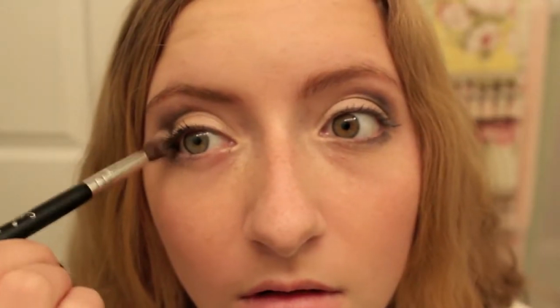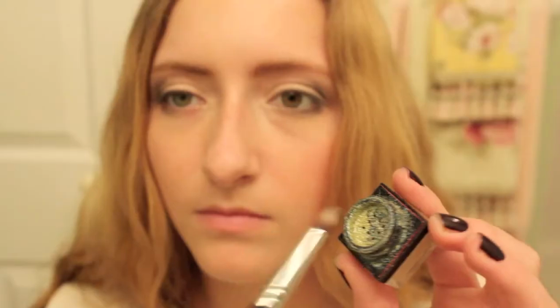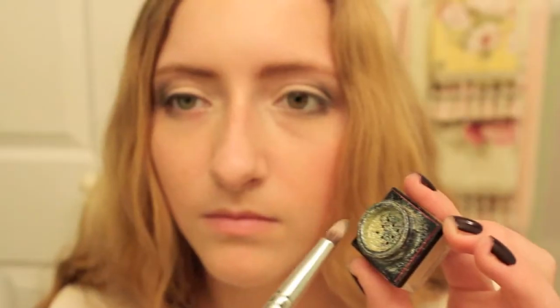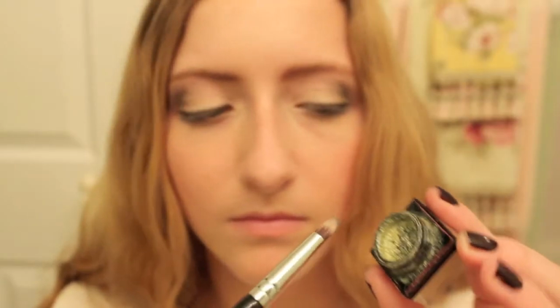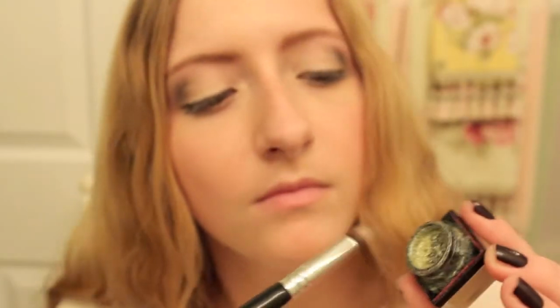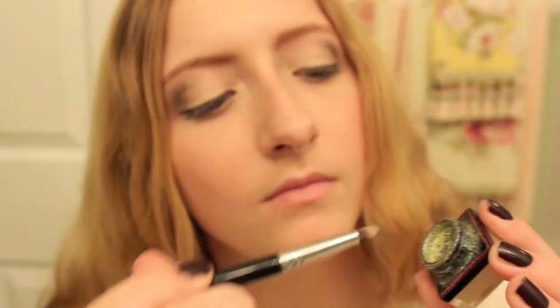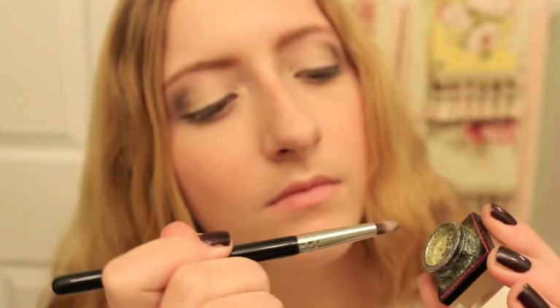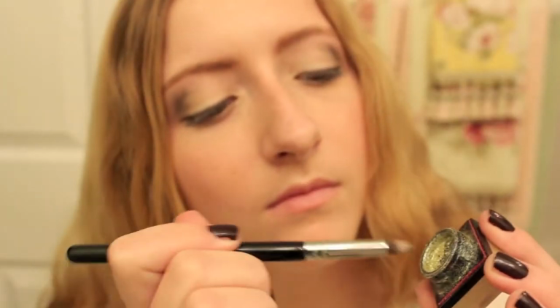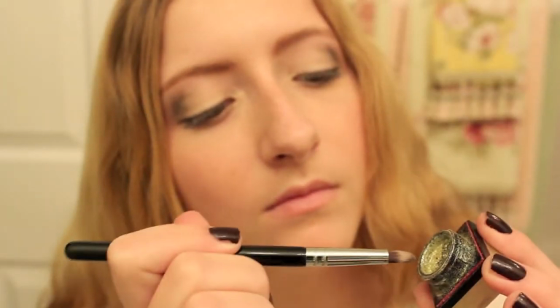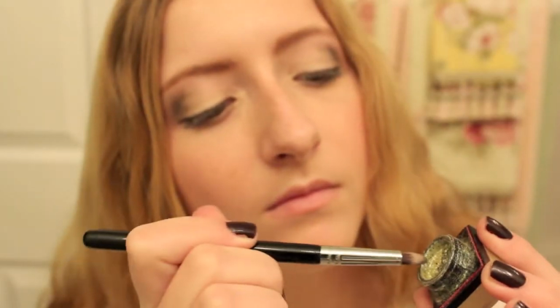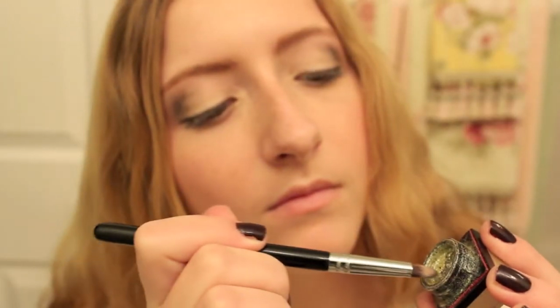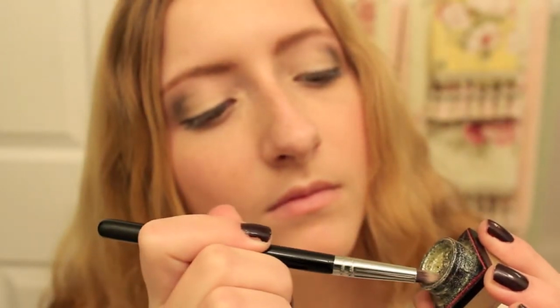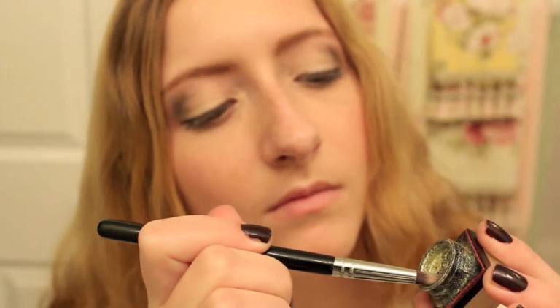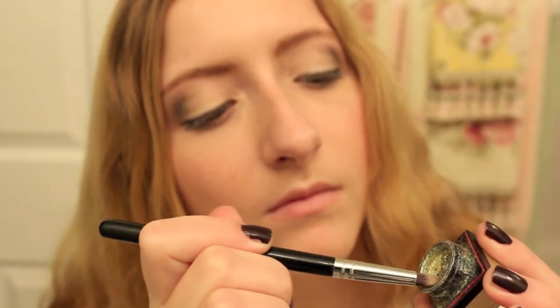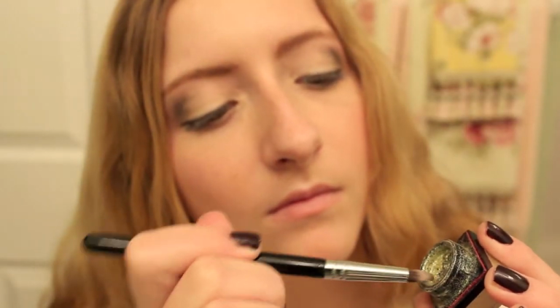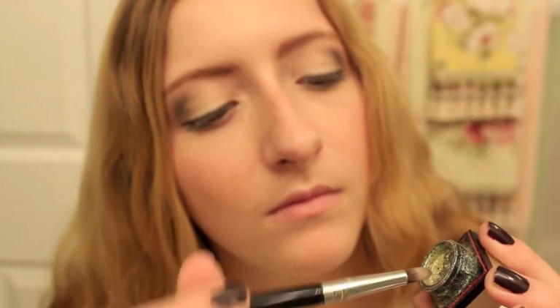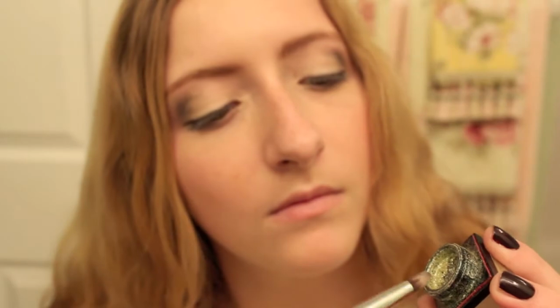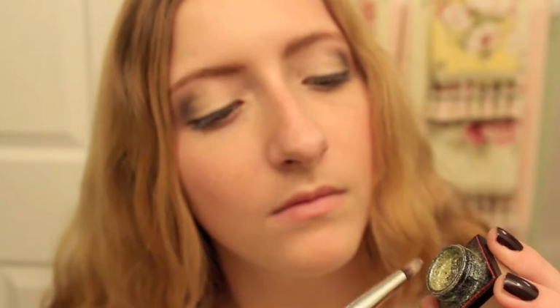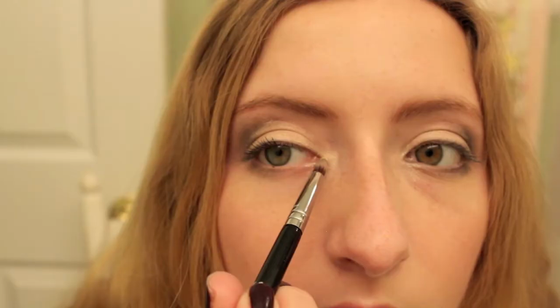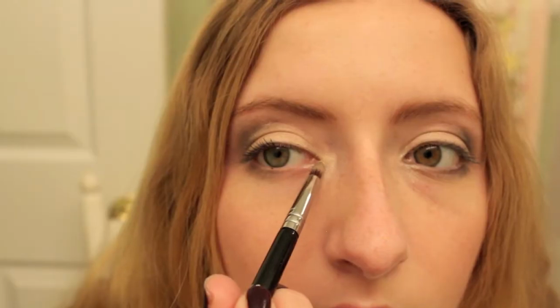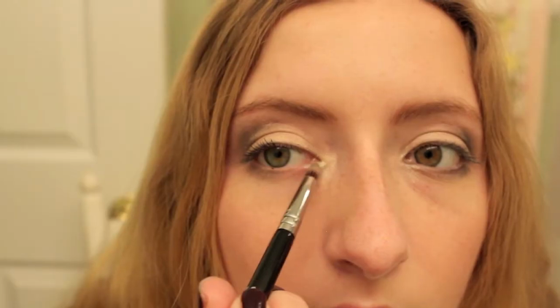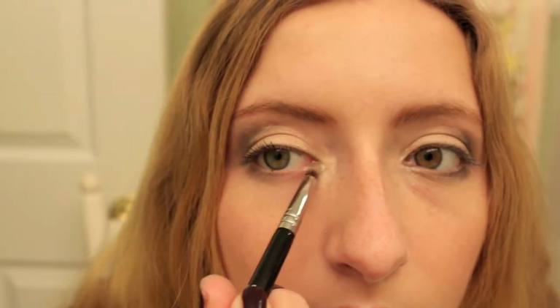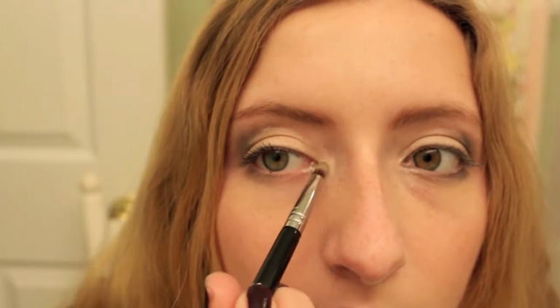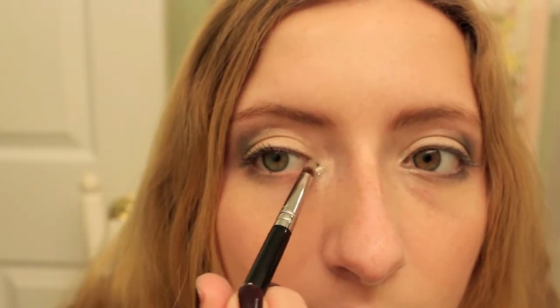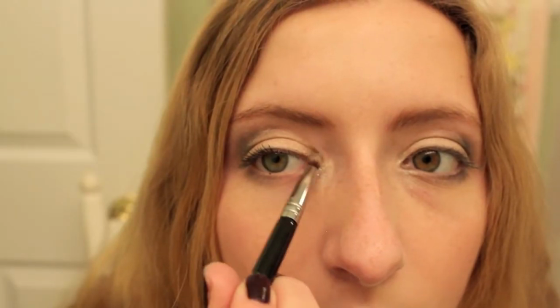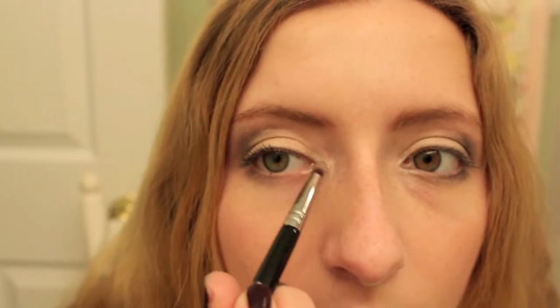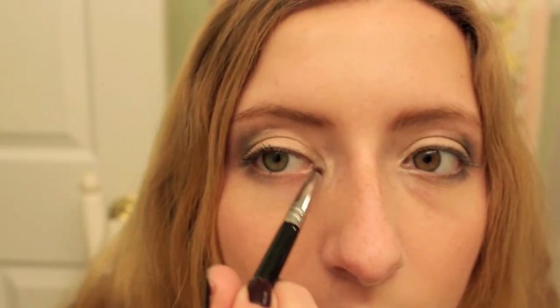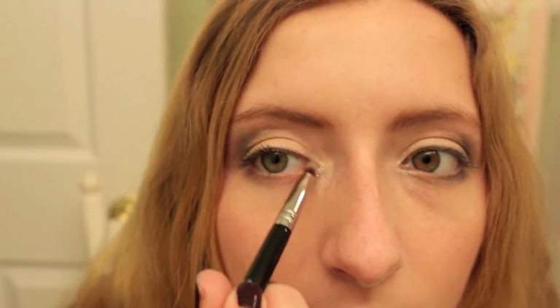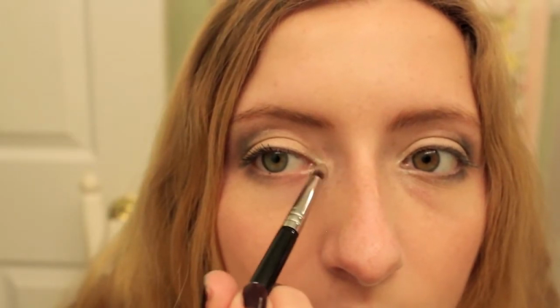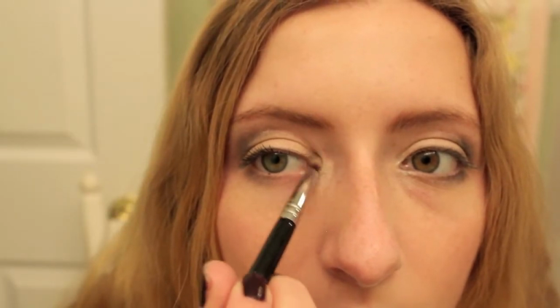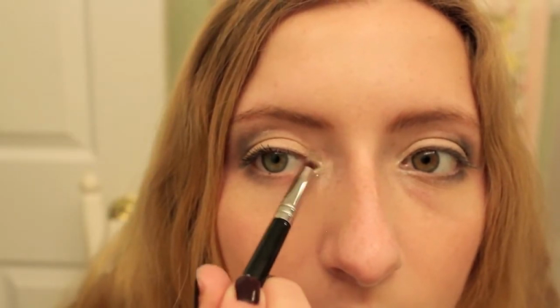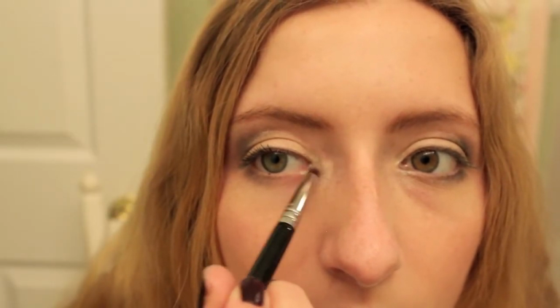To brighten up the eyes a little bit, I'm taking a gold pigment and I'm just putting this in the inner corner of the eye.